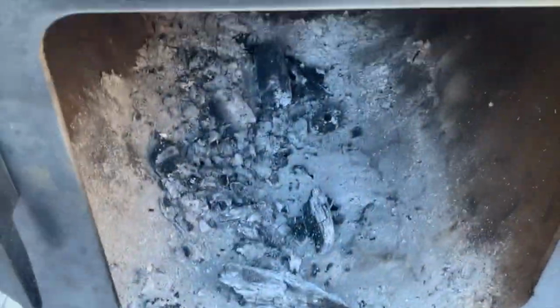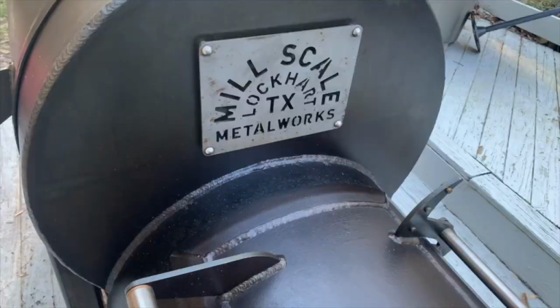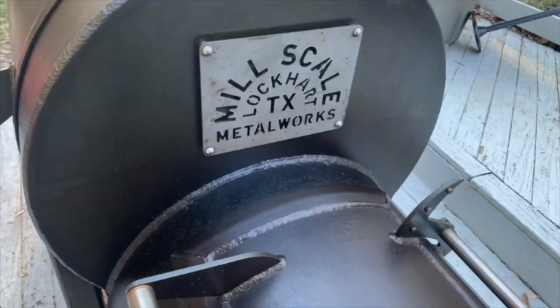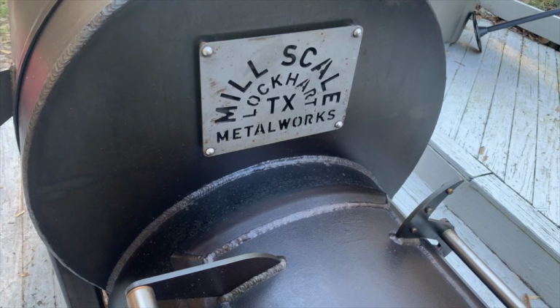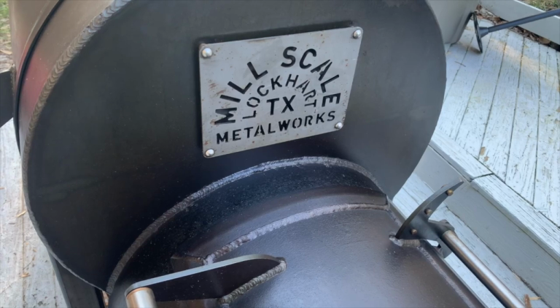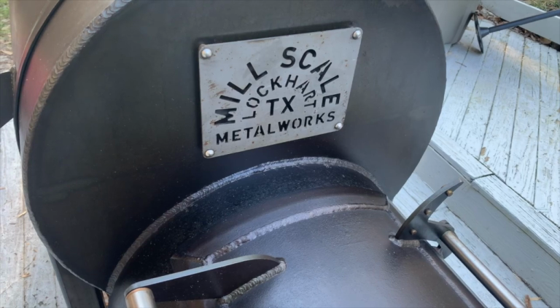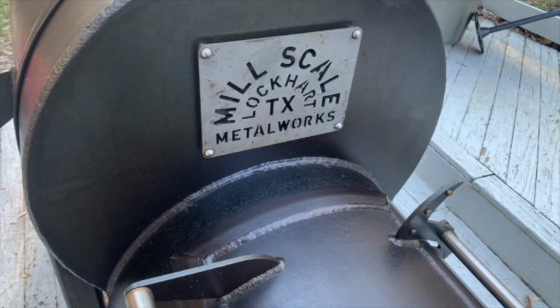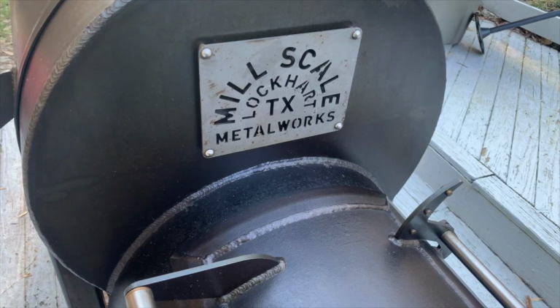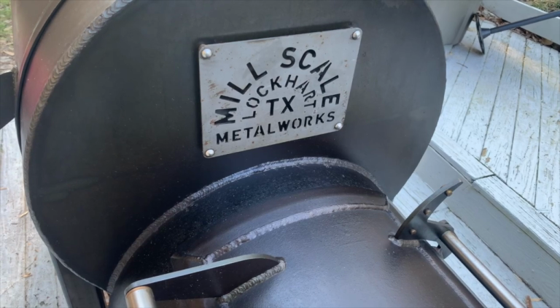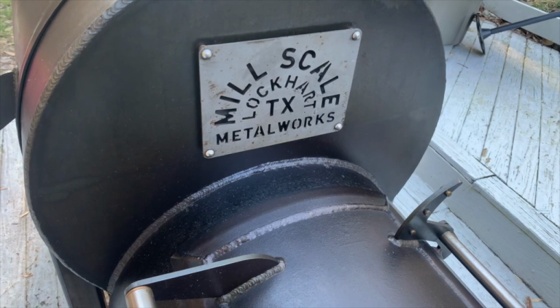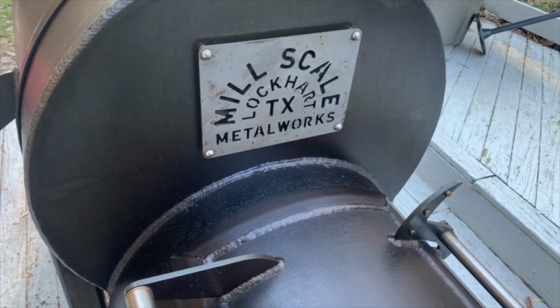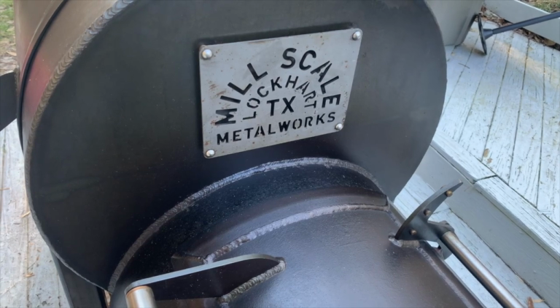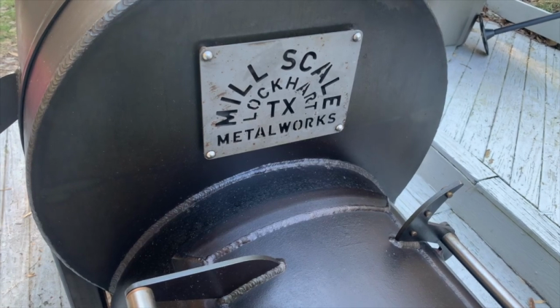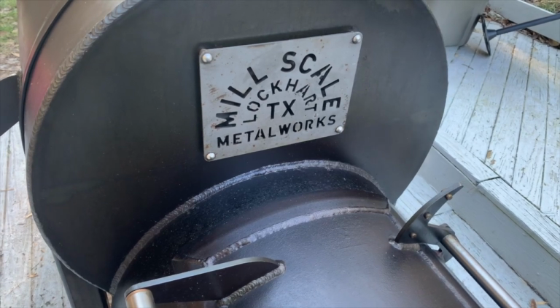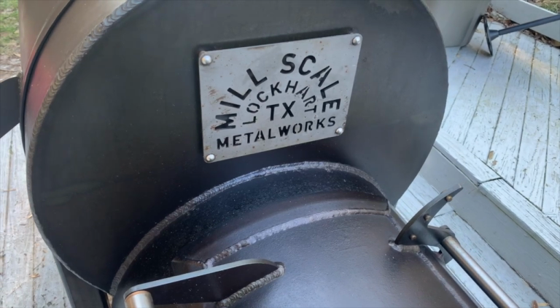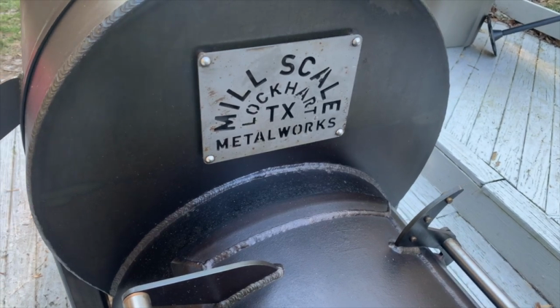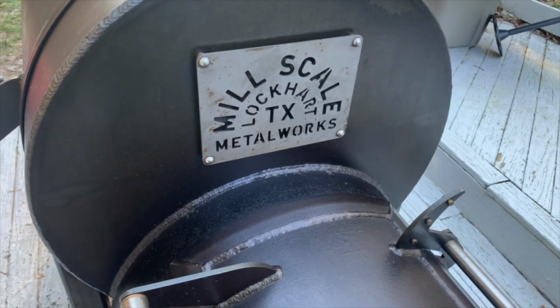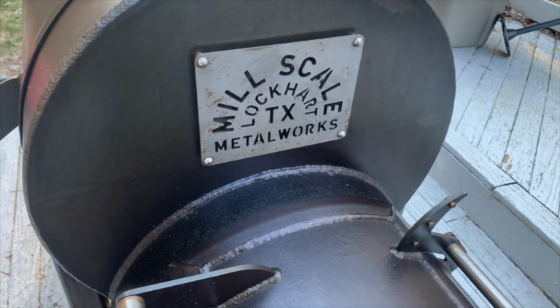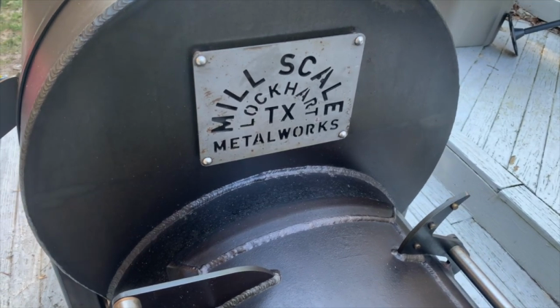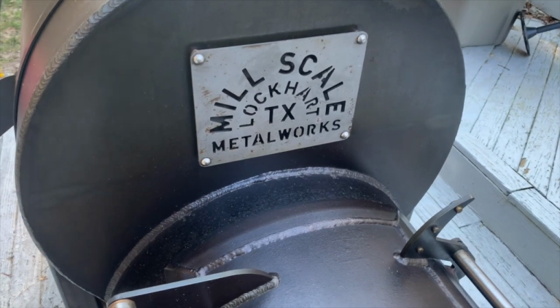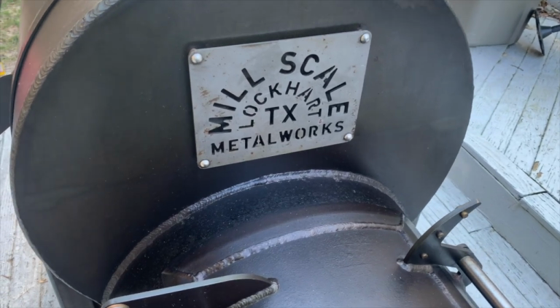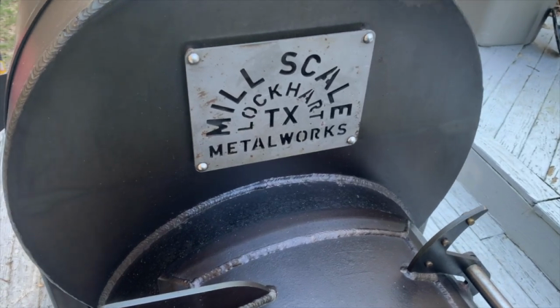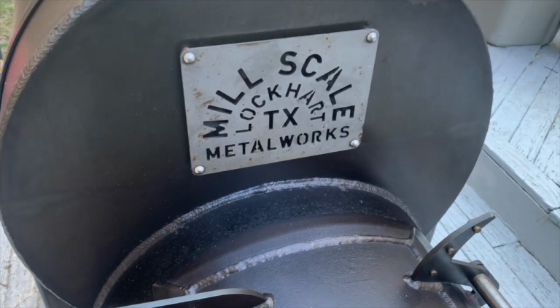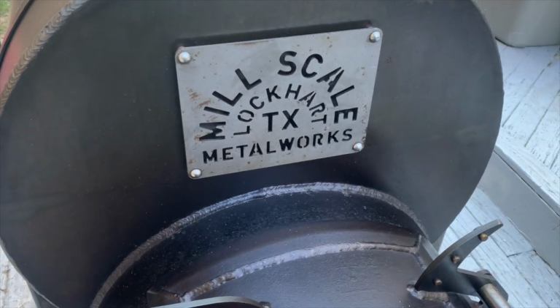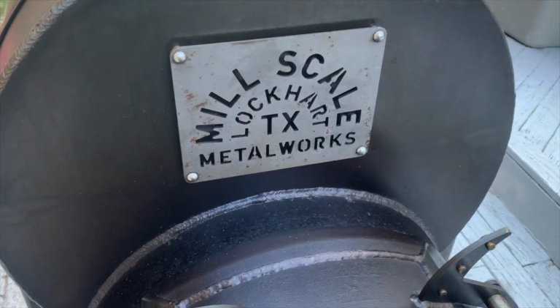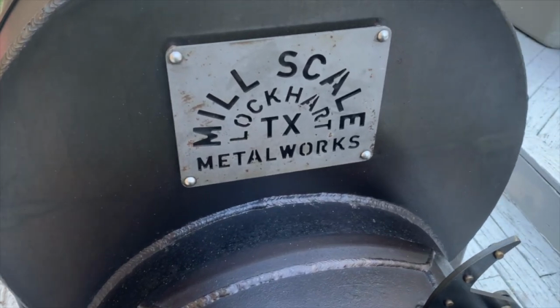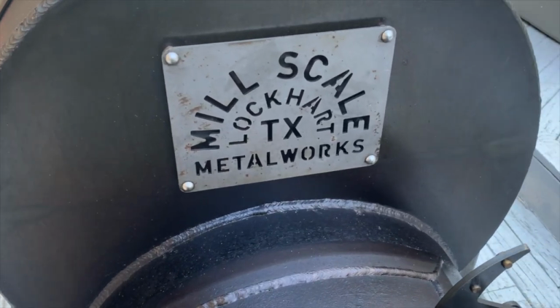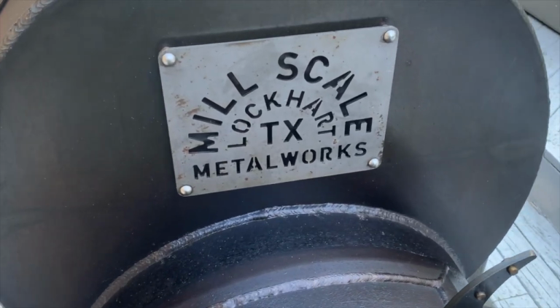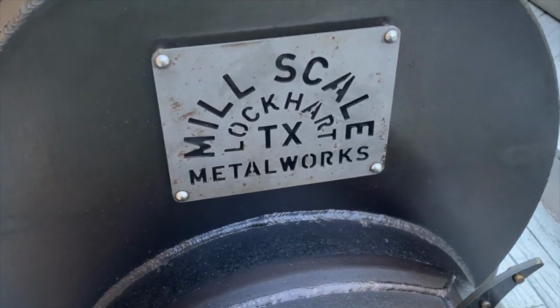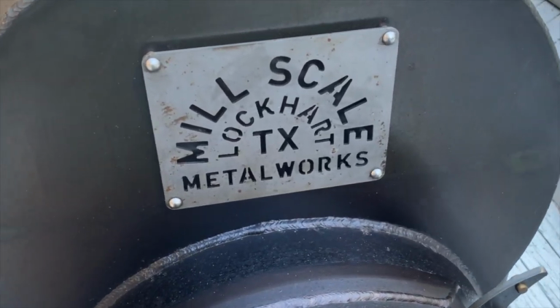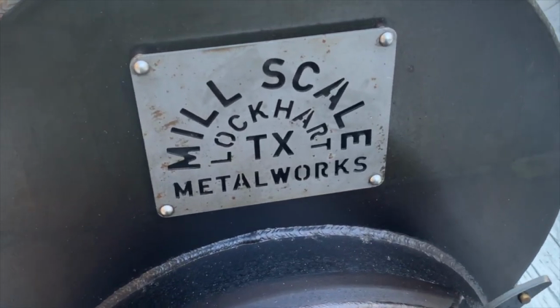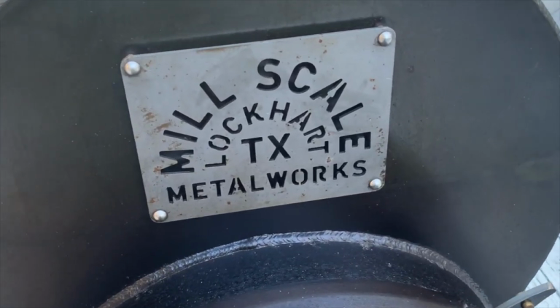That nameplate is a part of the smoker. It goes with the overall aesthetic and I really dig it.